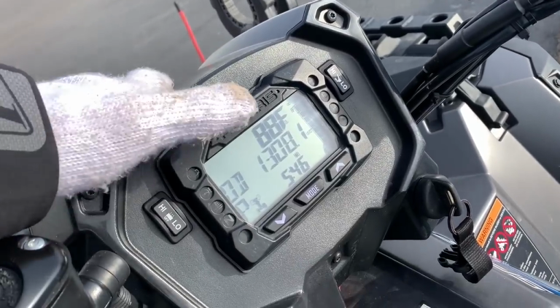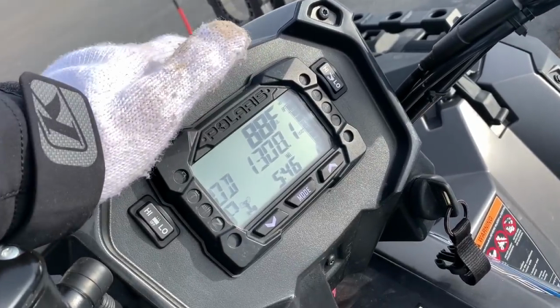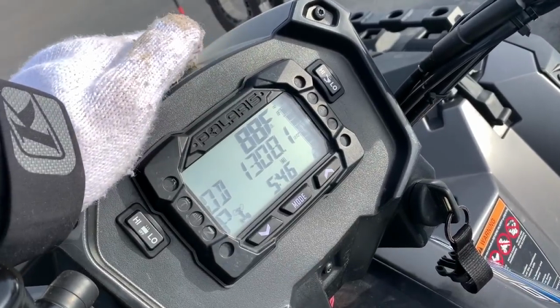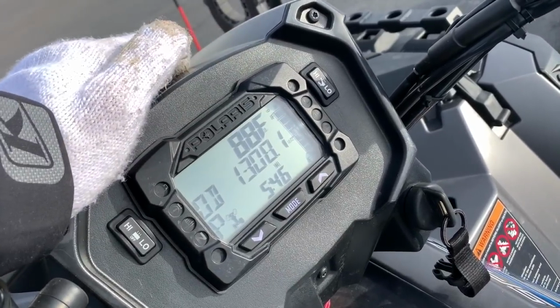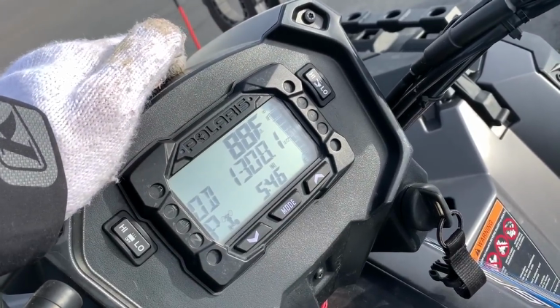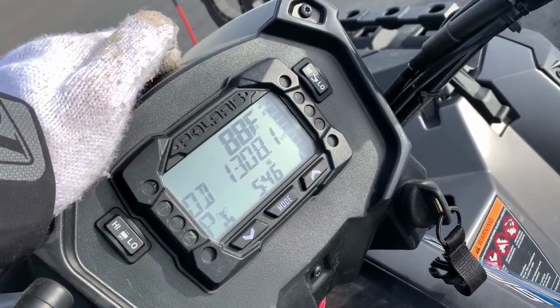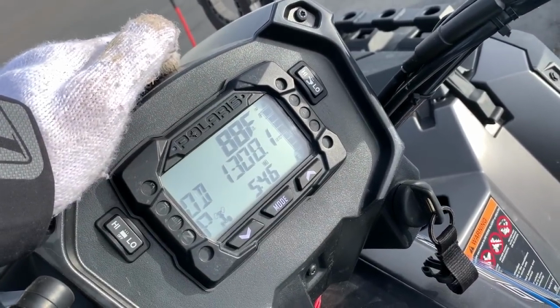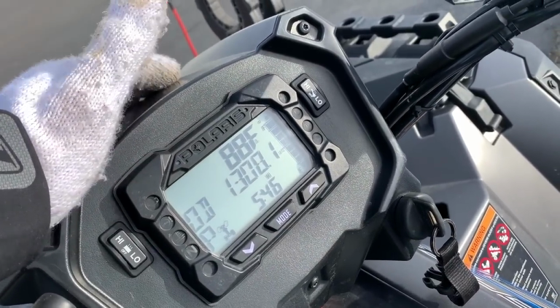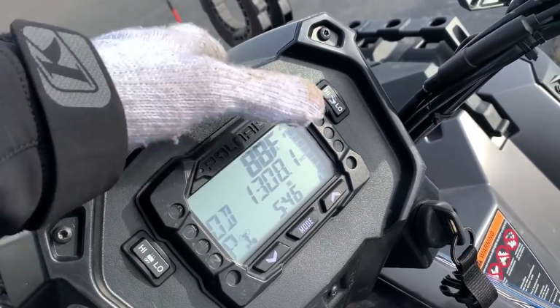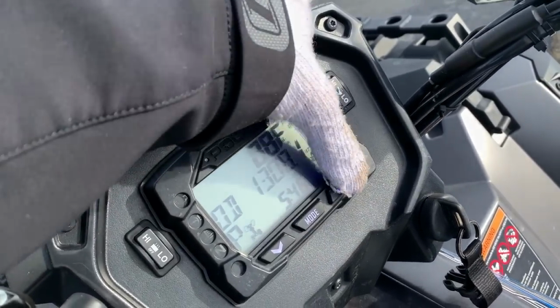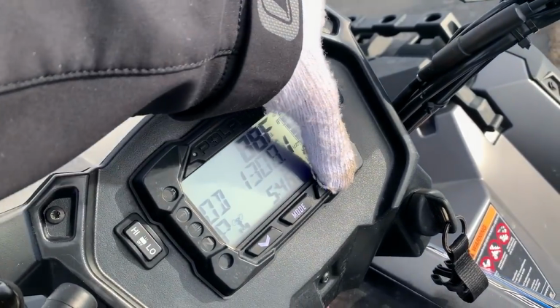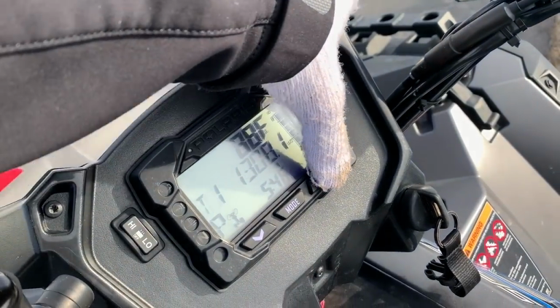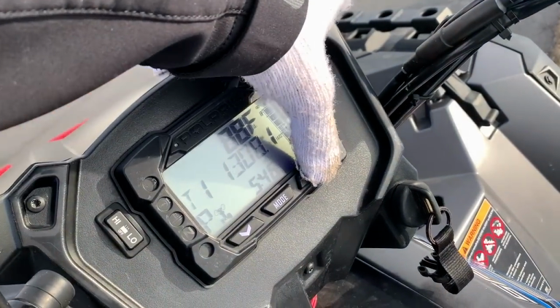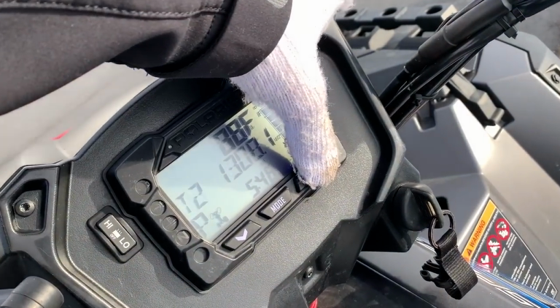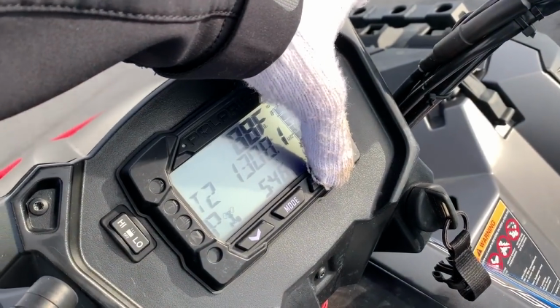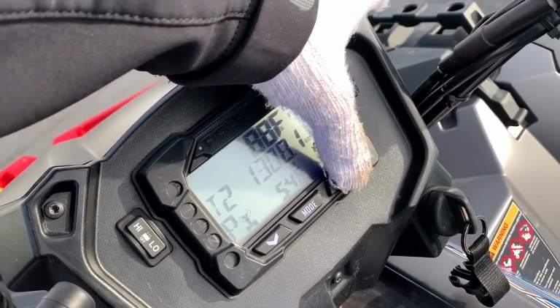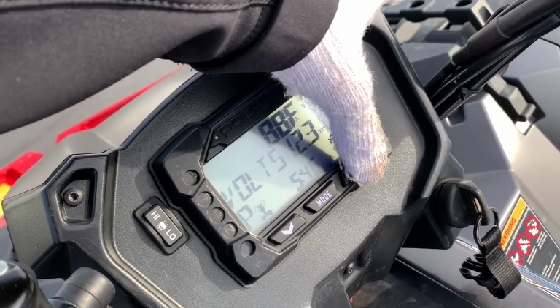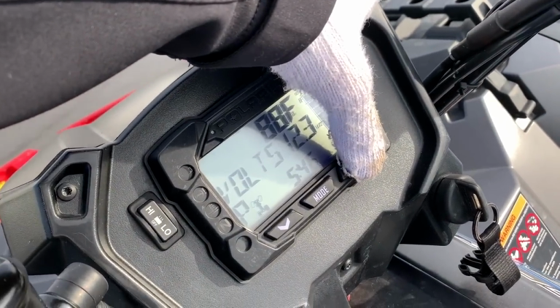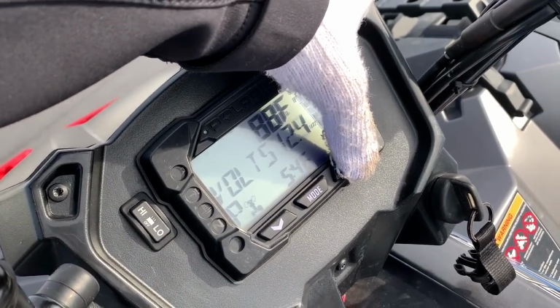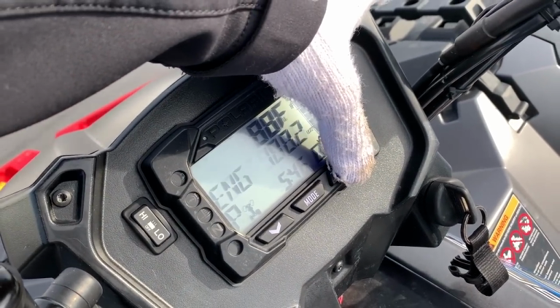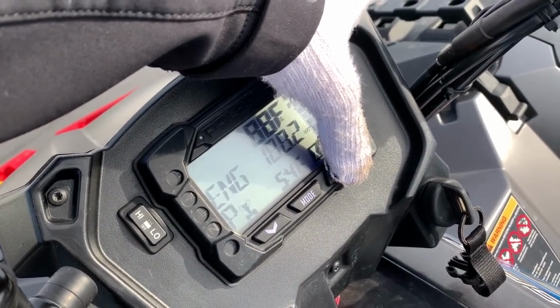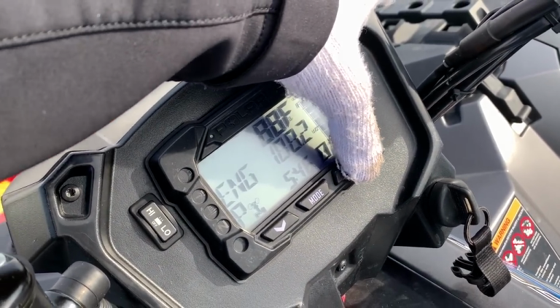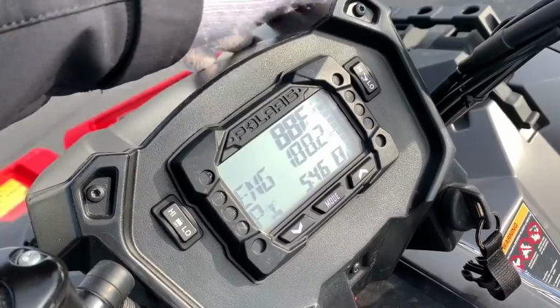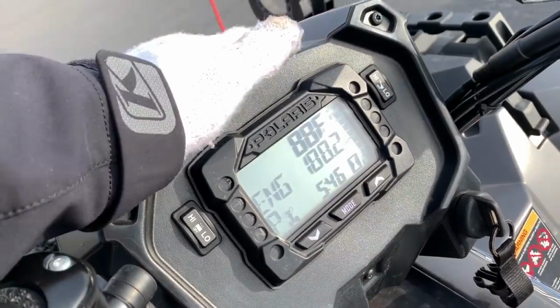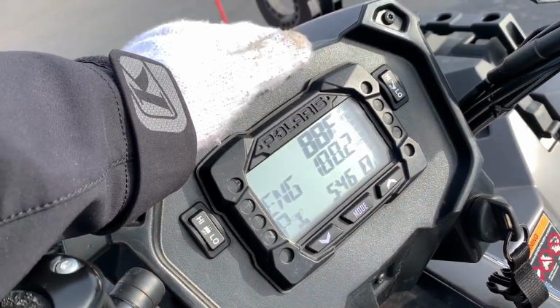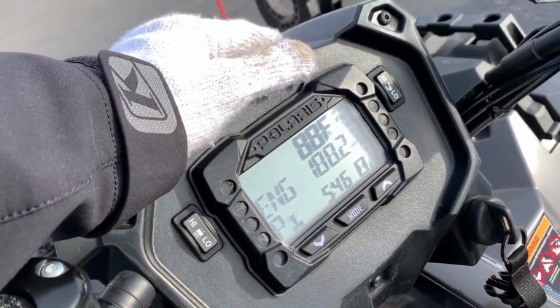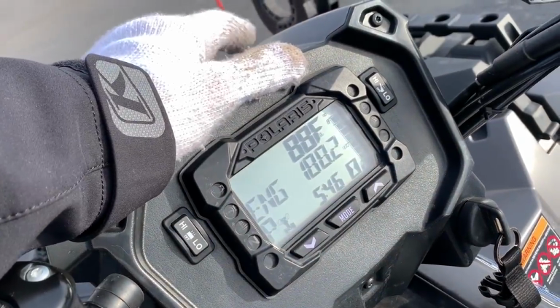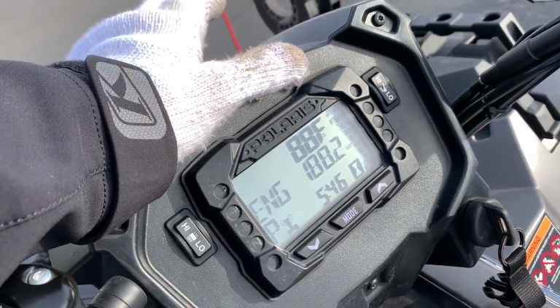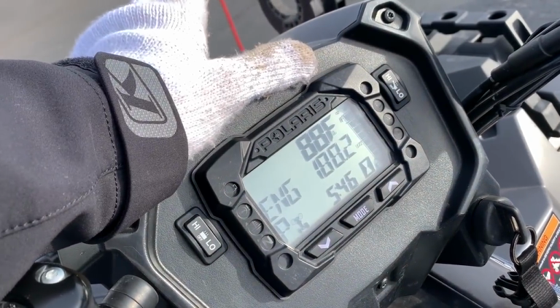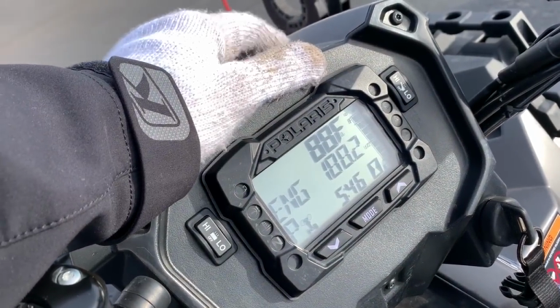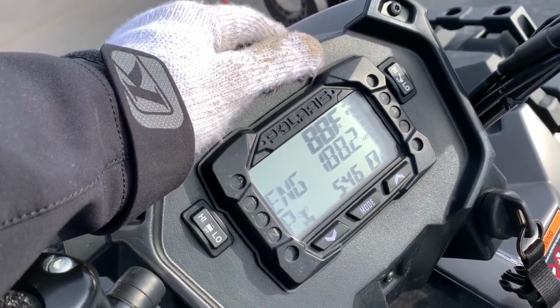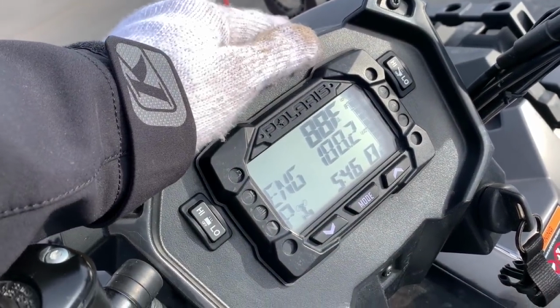We've got 1,308.1 miles on it. A lot of you guys like to know the hours — engine hours are 188.2.